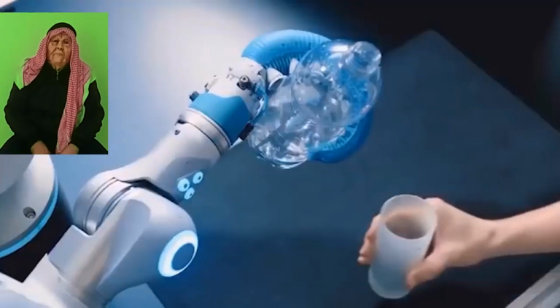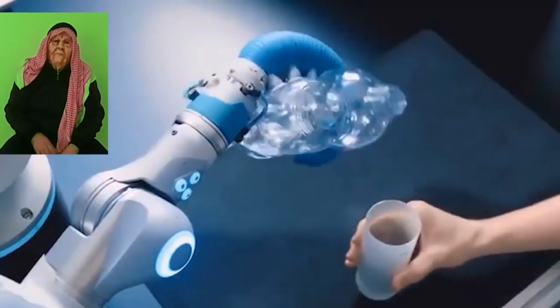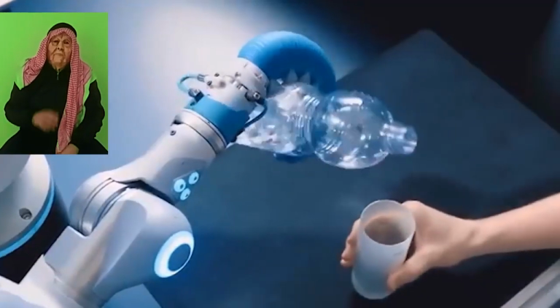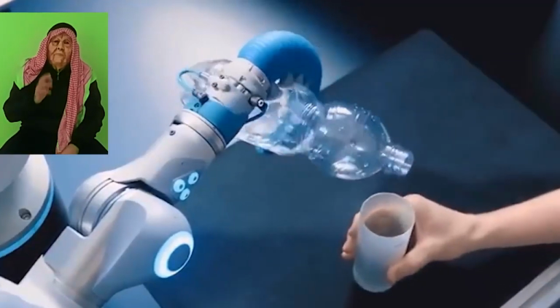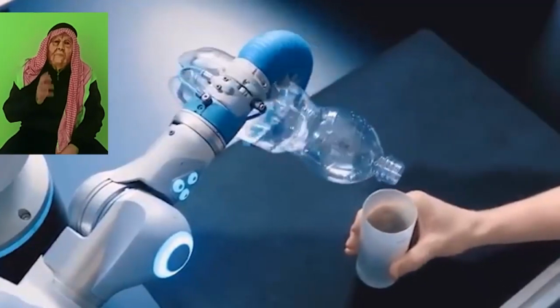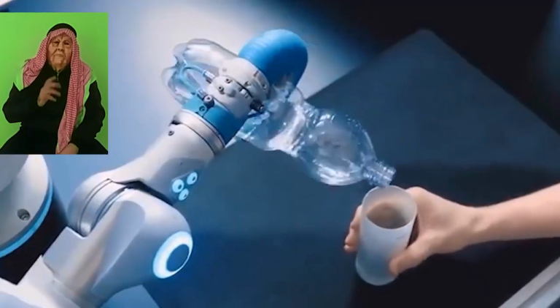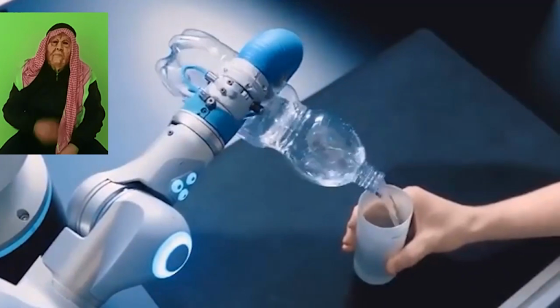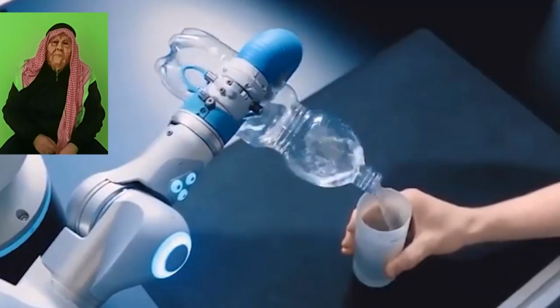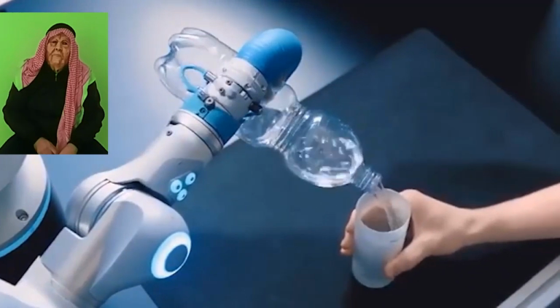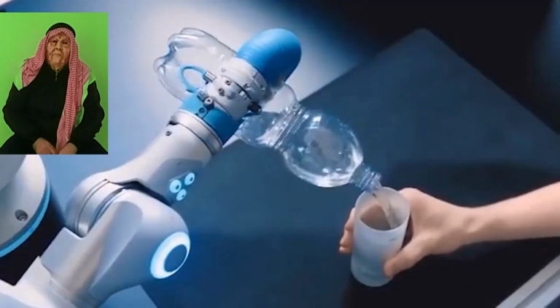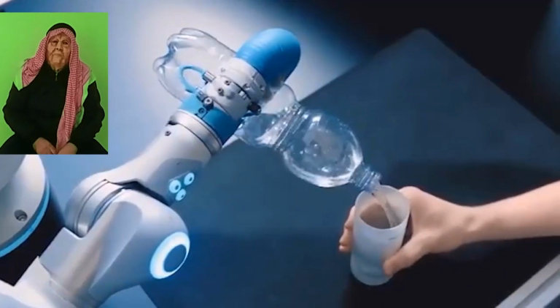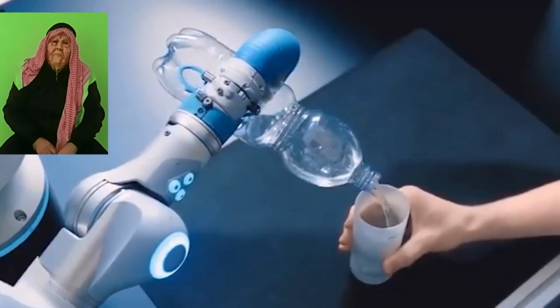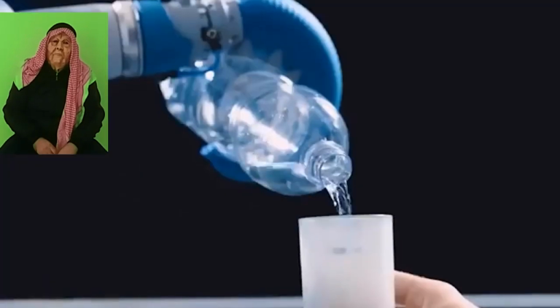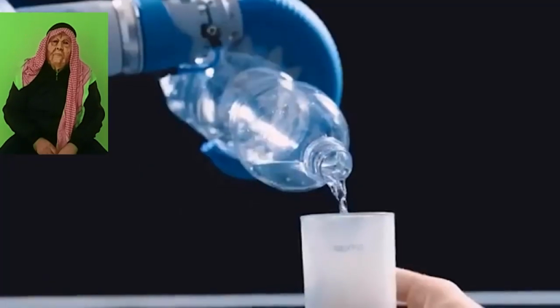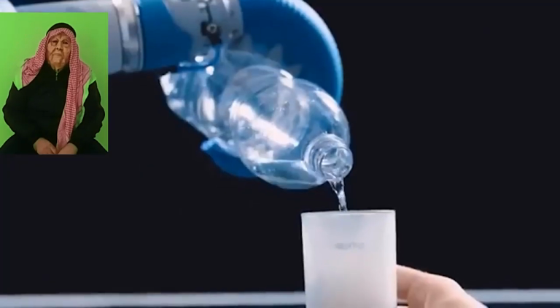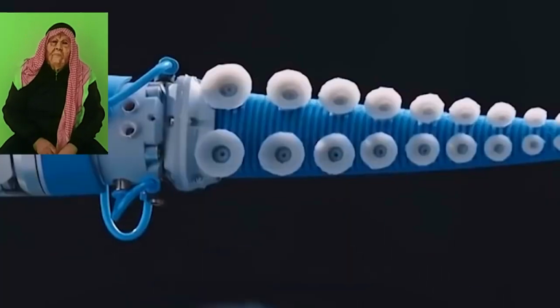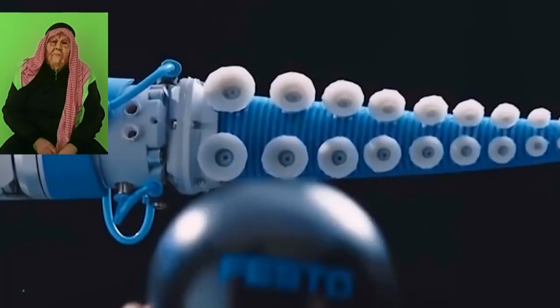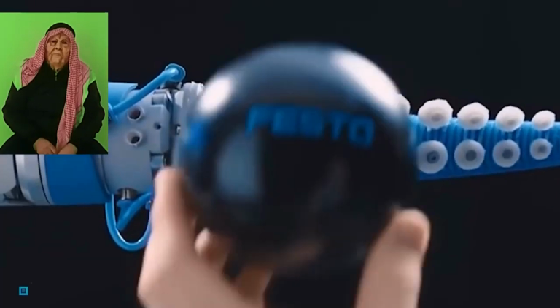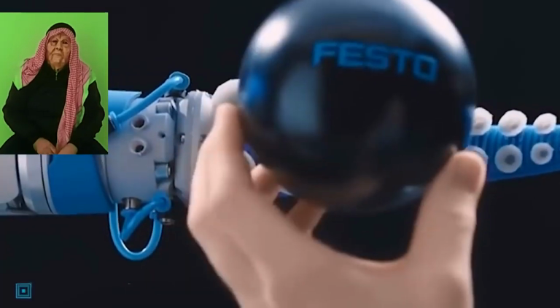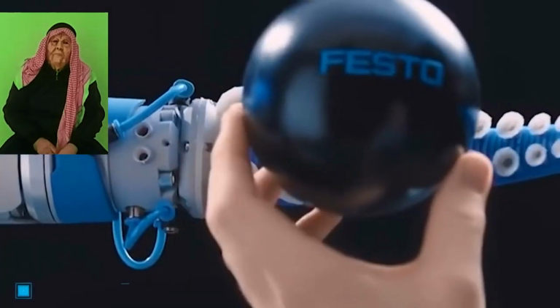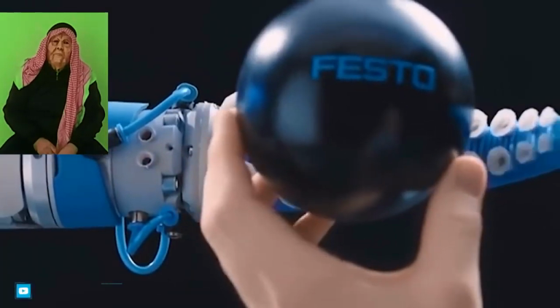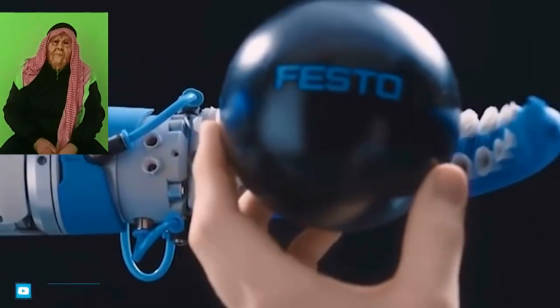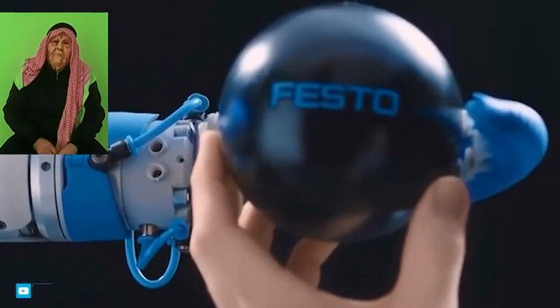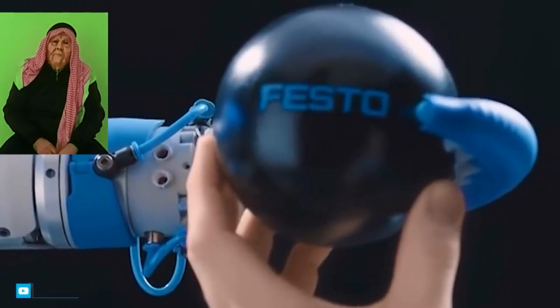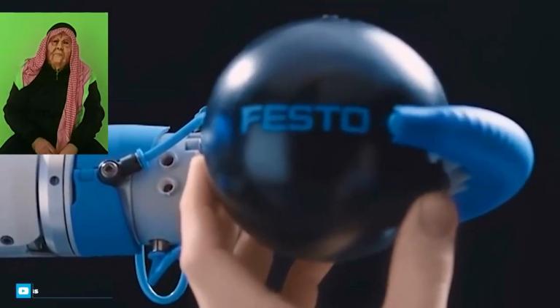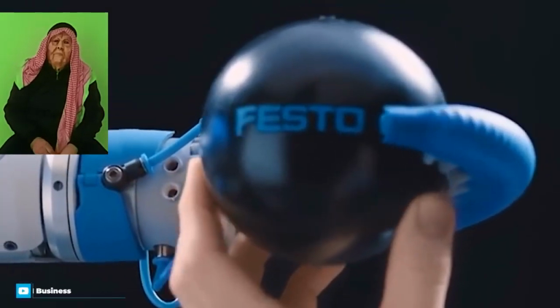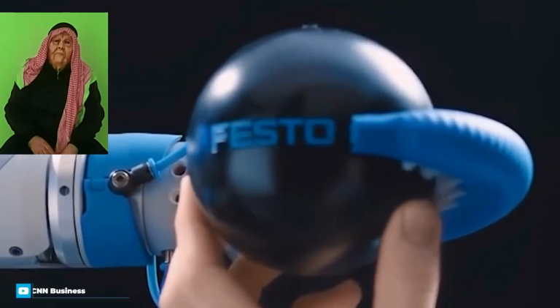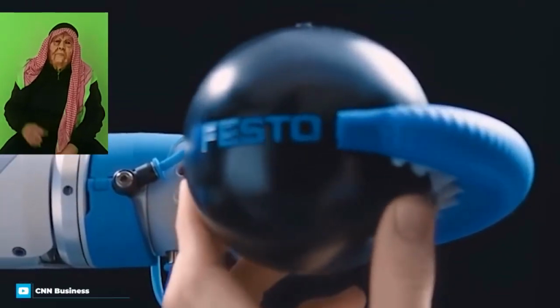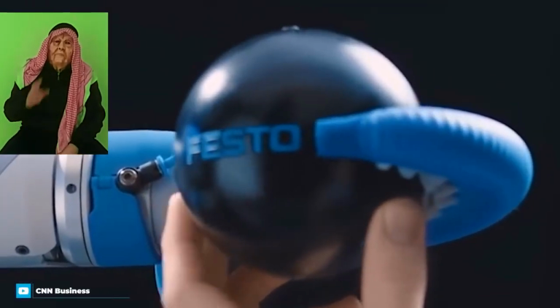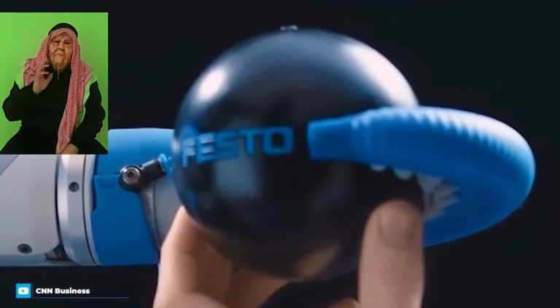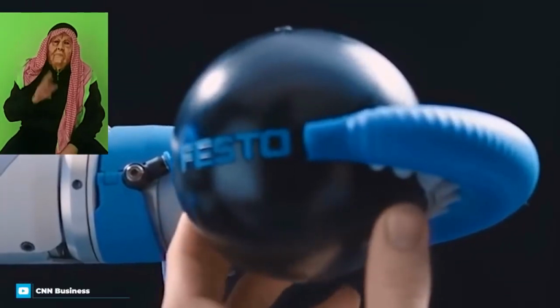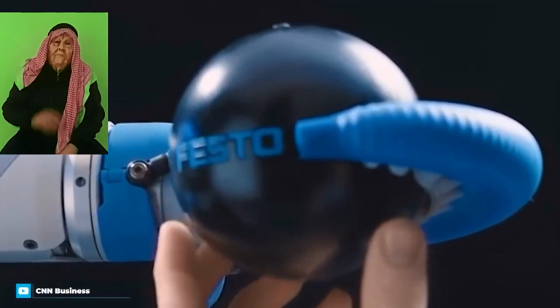Just like a real-life octopus, it also uses a vacuum to increase suction for heavier items. Because of its softness, it holds promise for robots that are required to work more closely with humans.